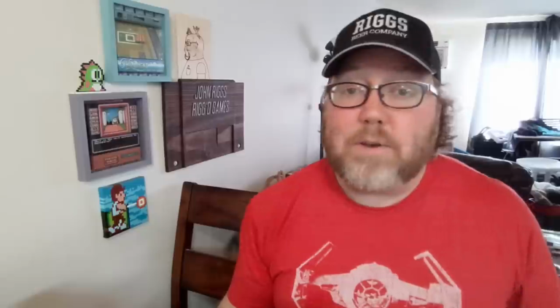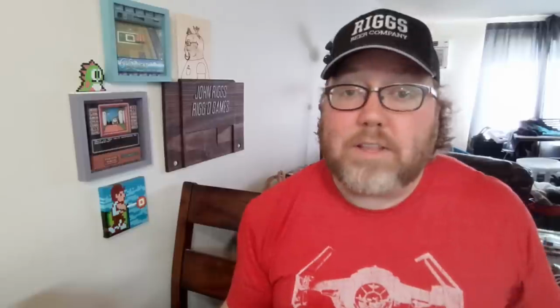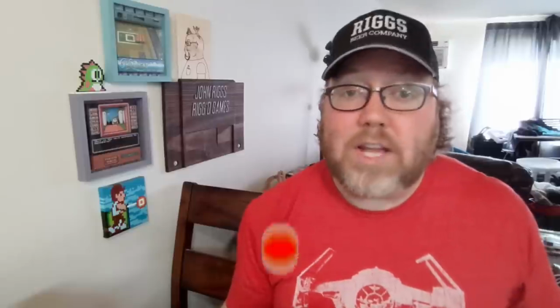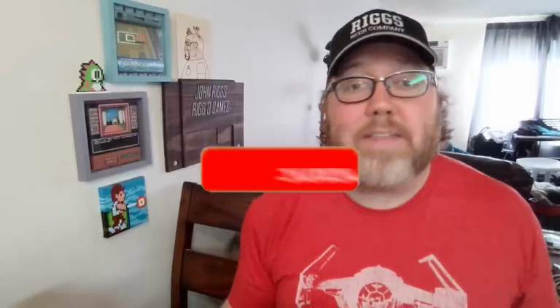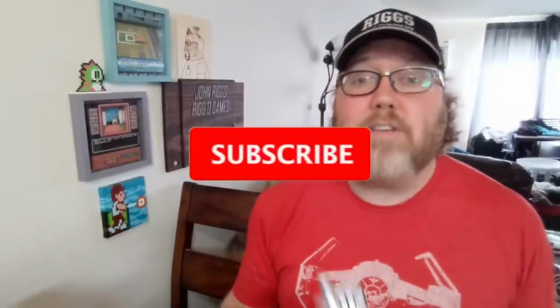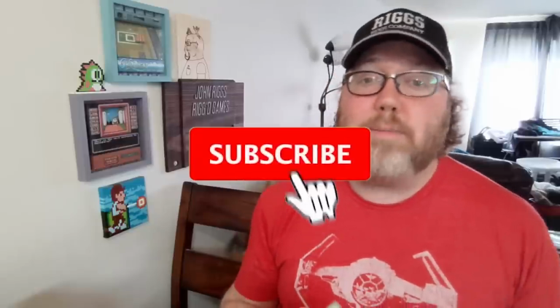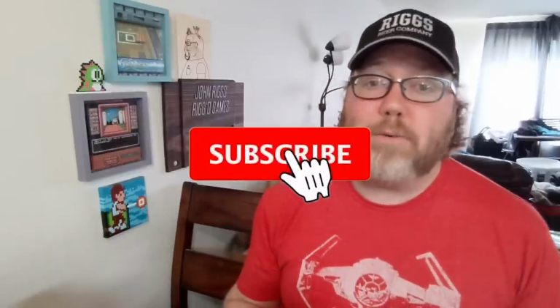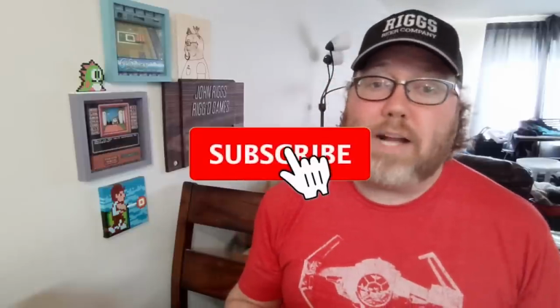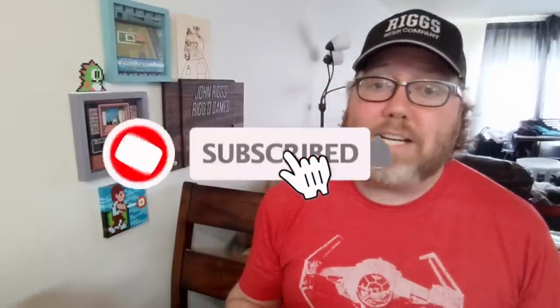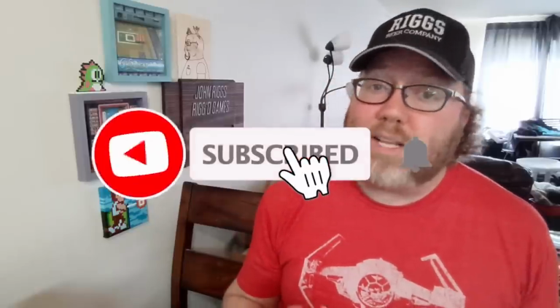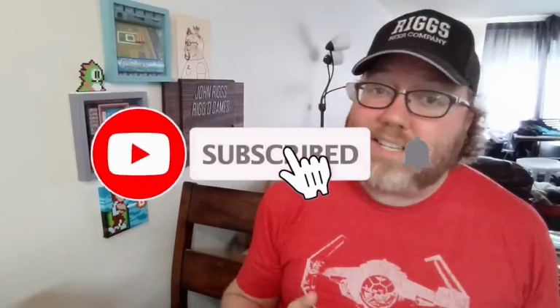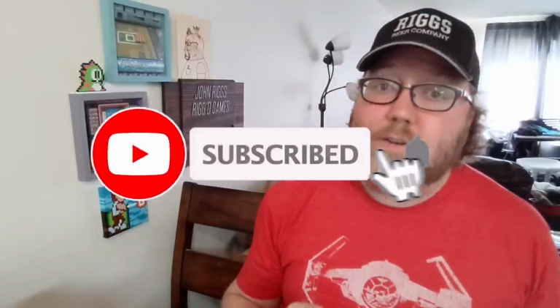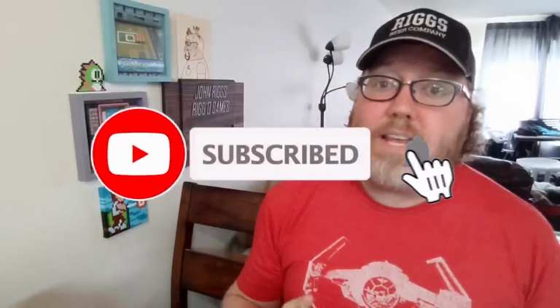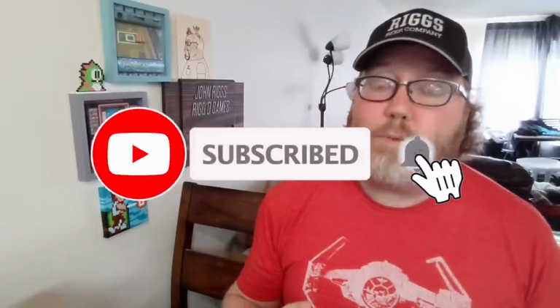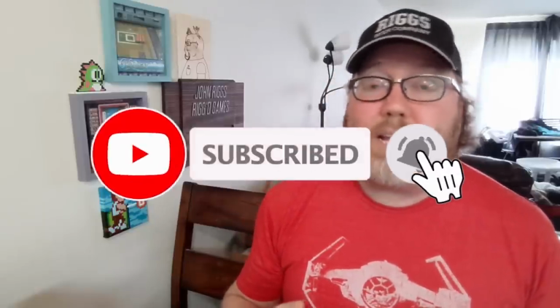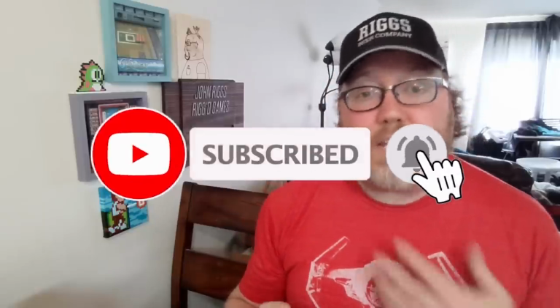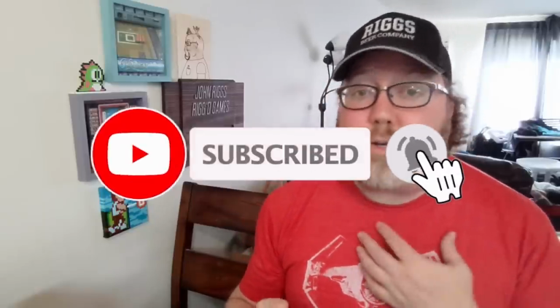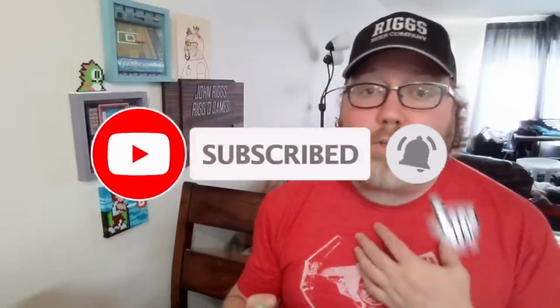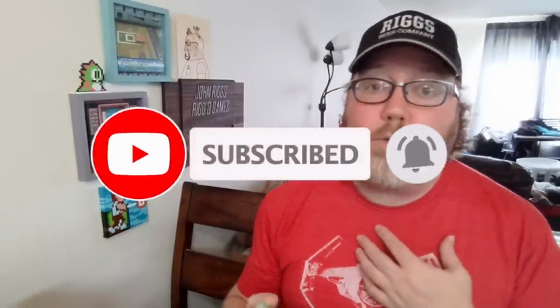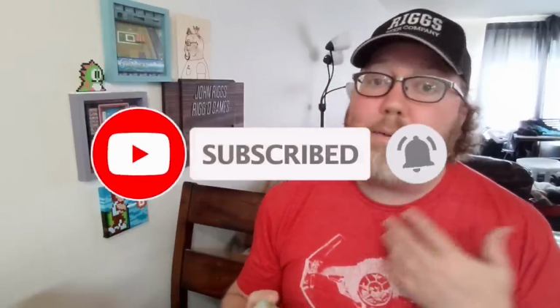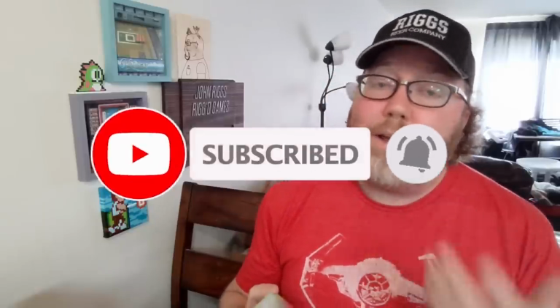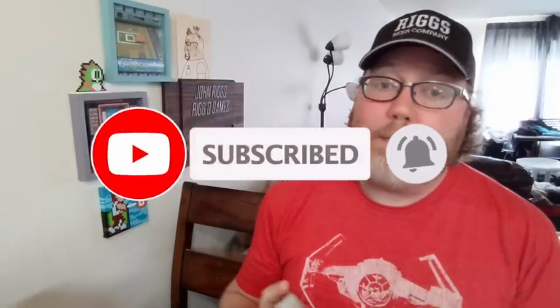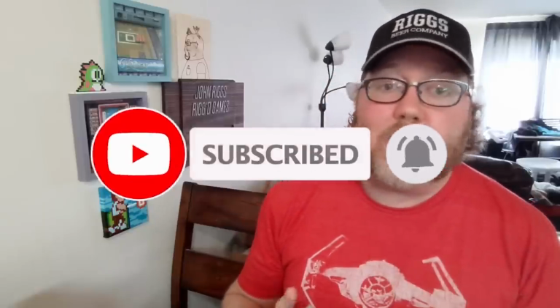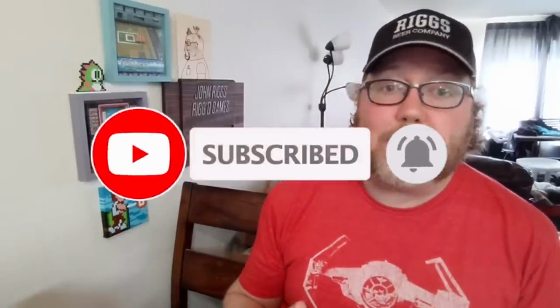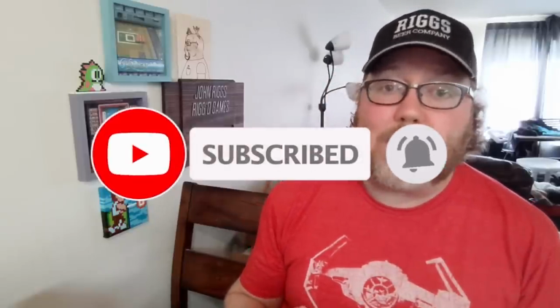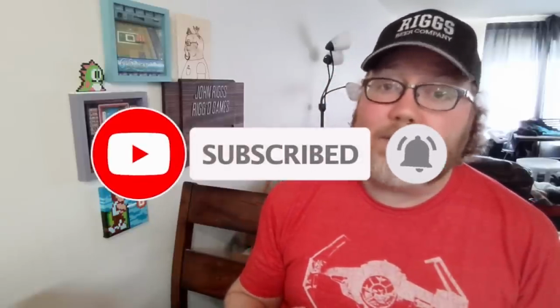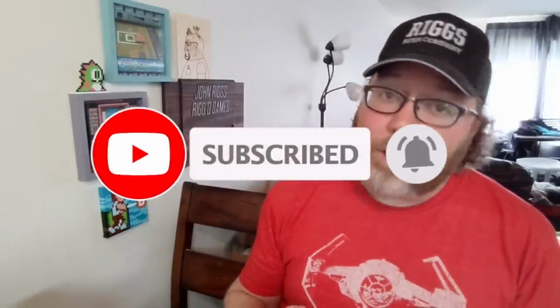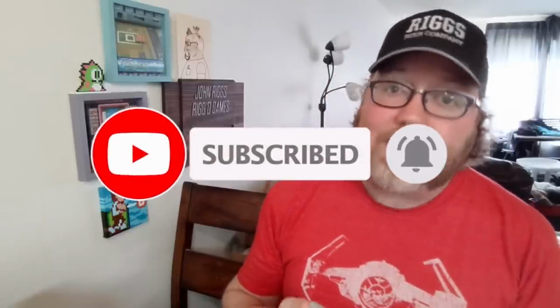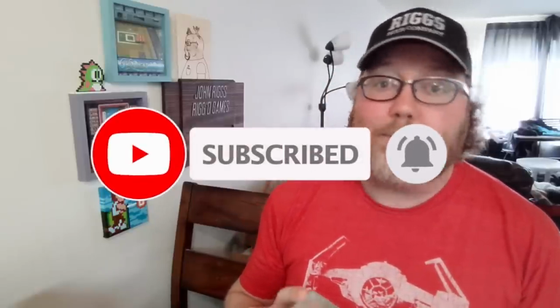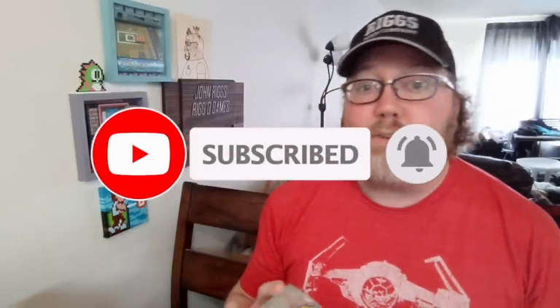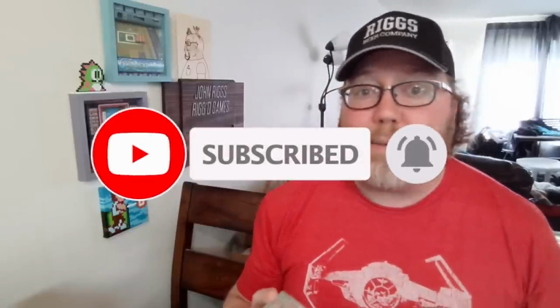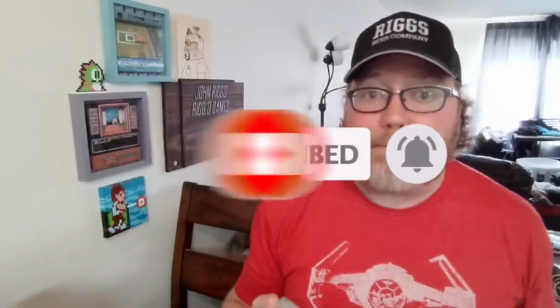And if you're new to the channel, thank you so much for watching. I do at least two videos a week. I'm a huge old school gamer. Make sure you're subscribed. There's always something new coming up.